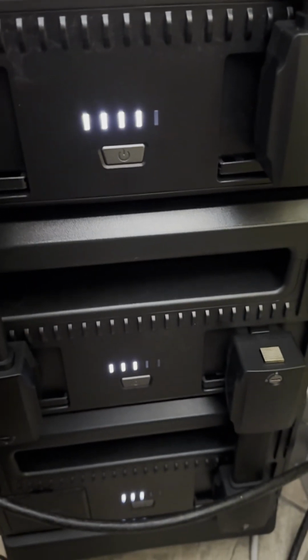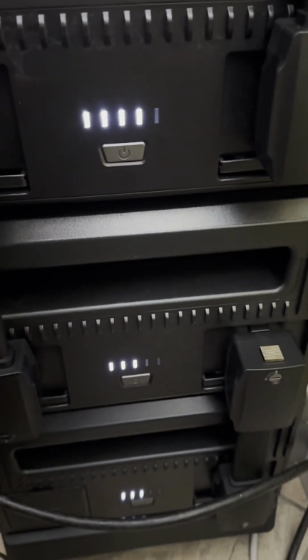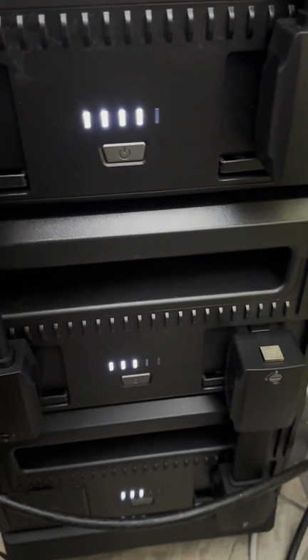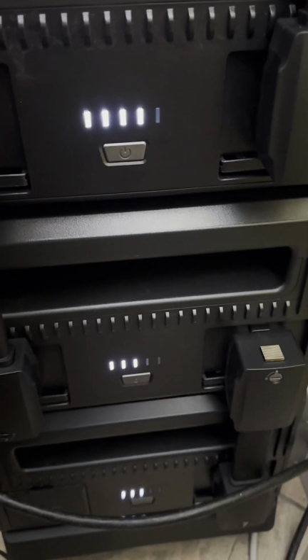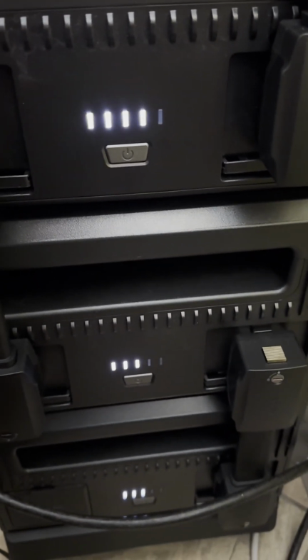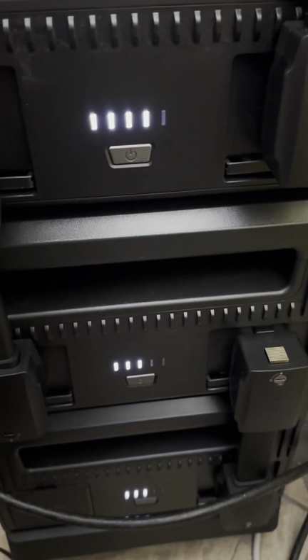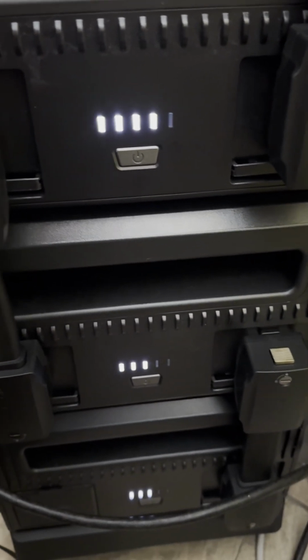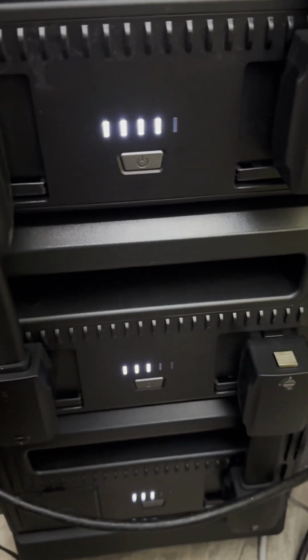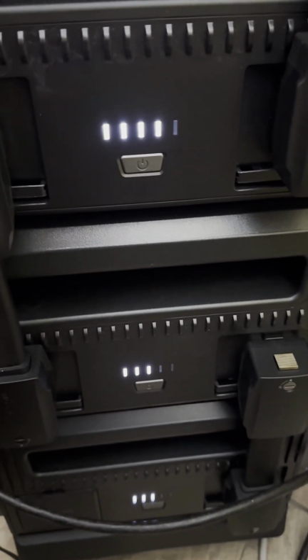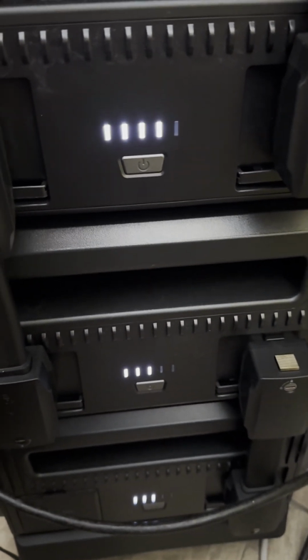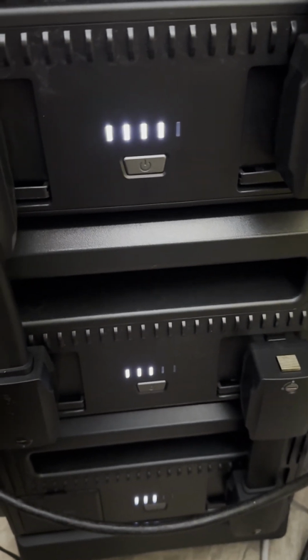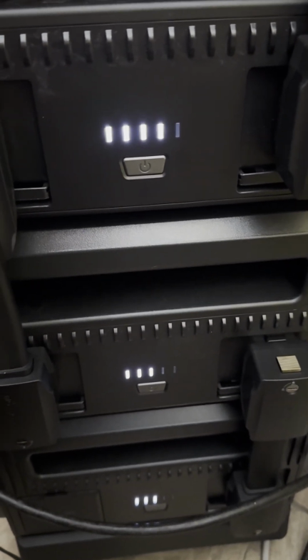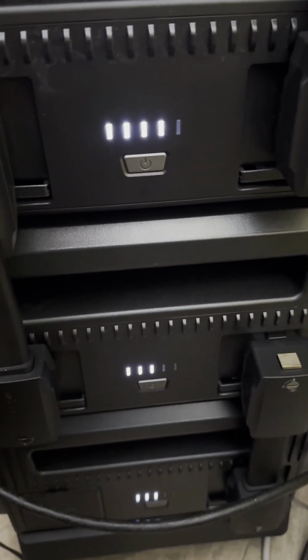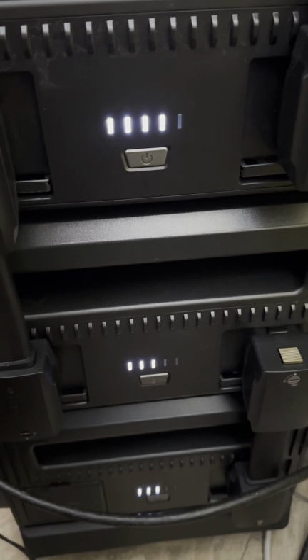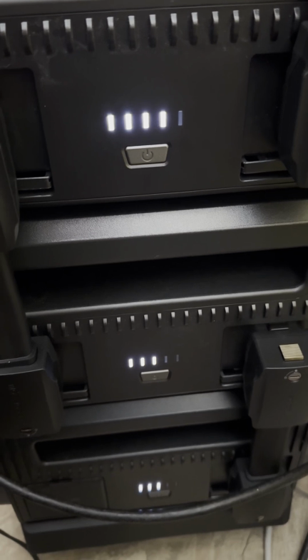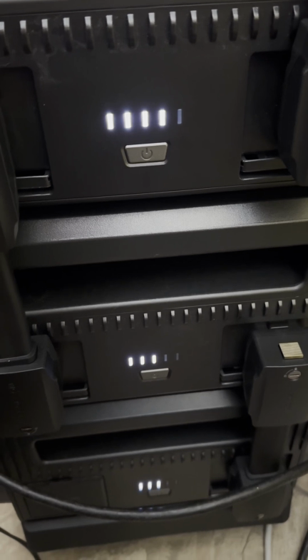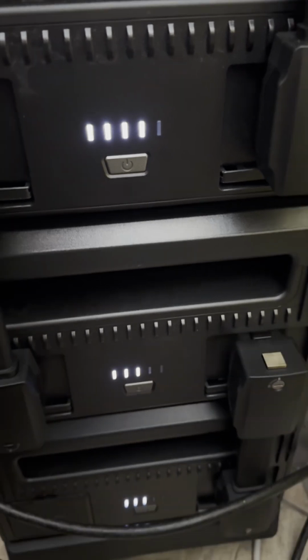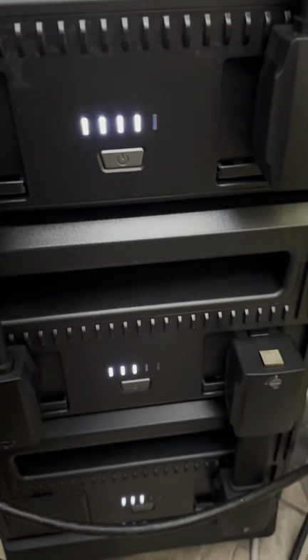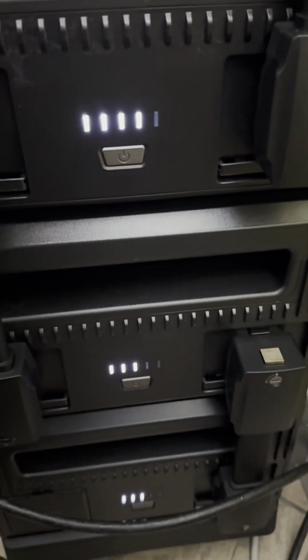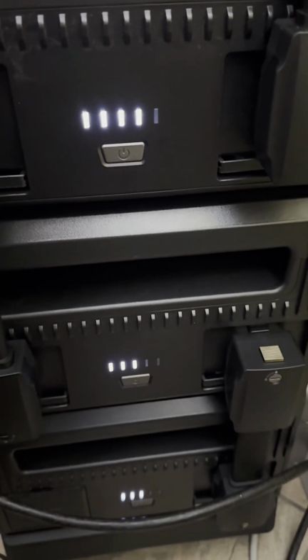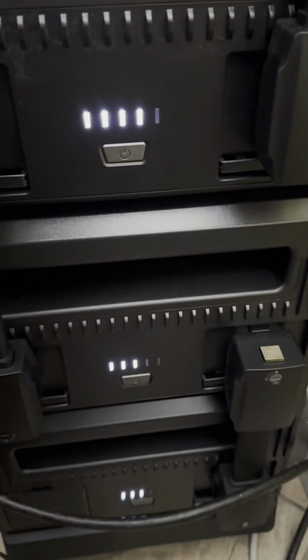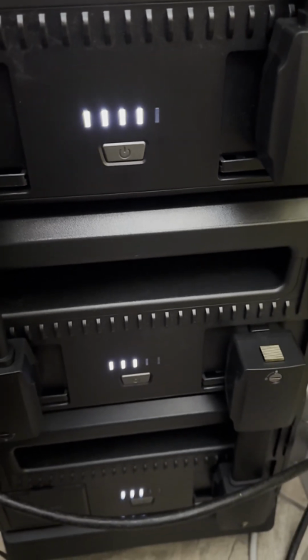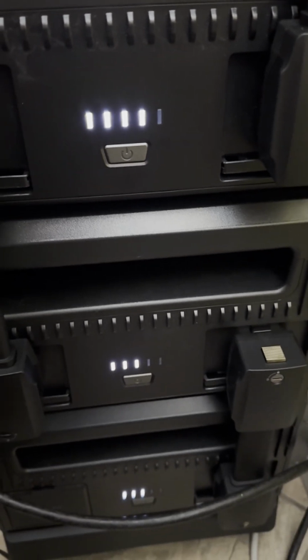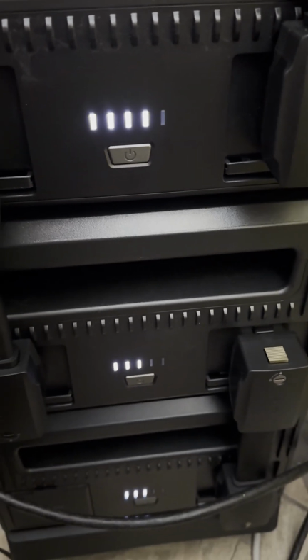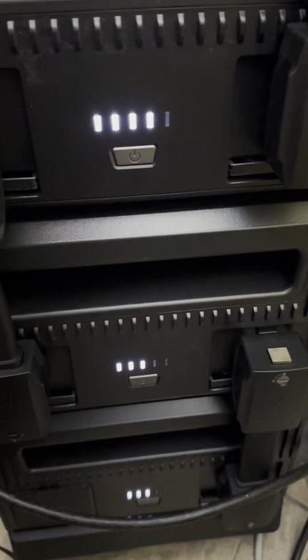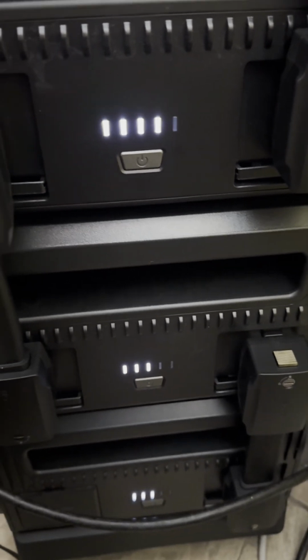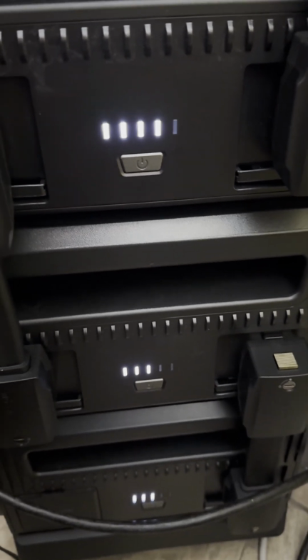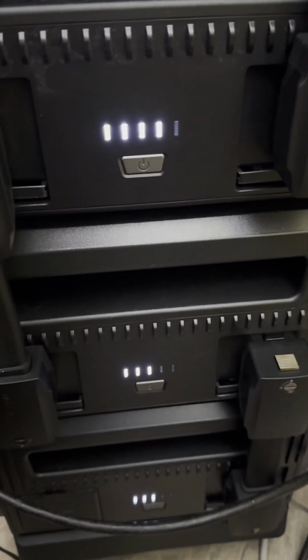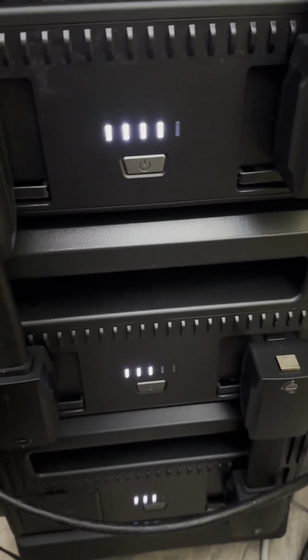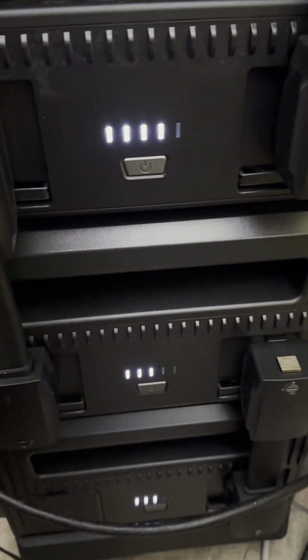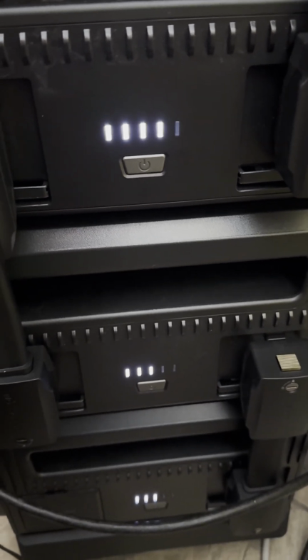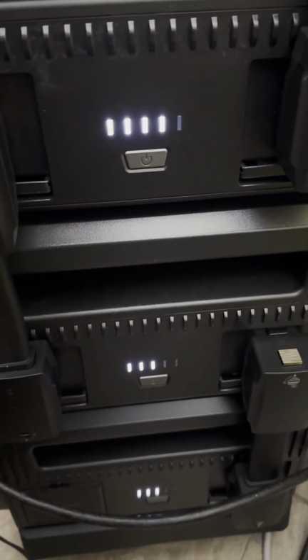As you can see, the top battery is more charged than the lower two batteries.